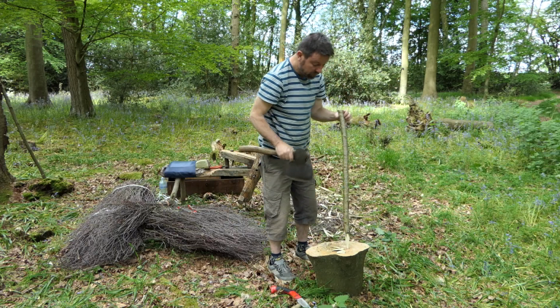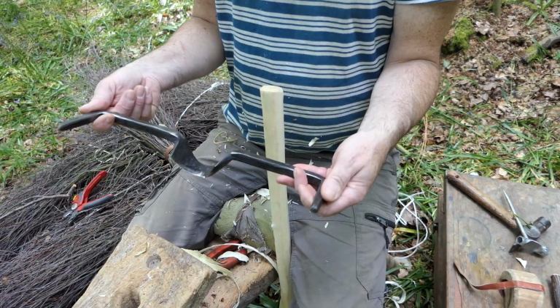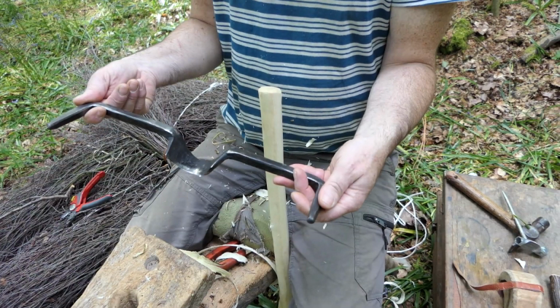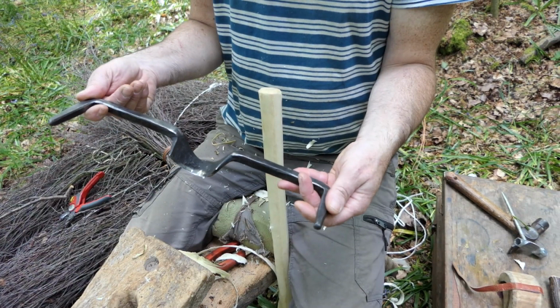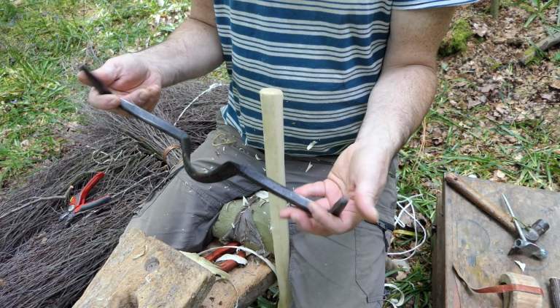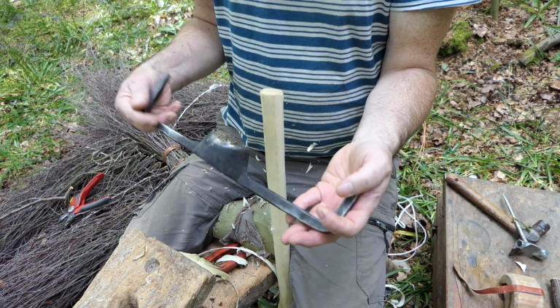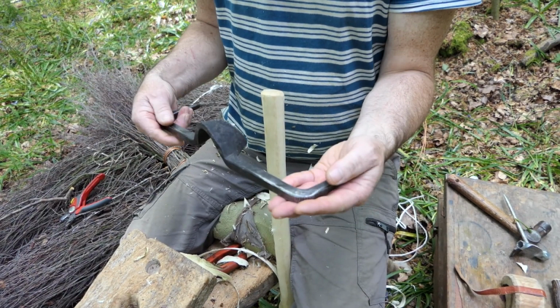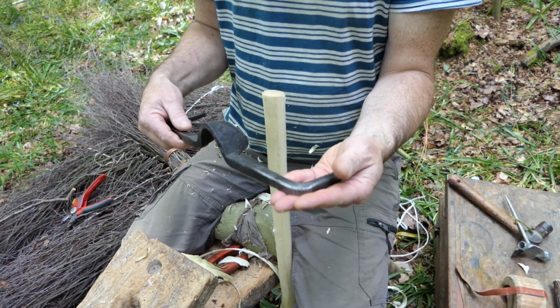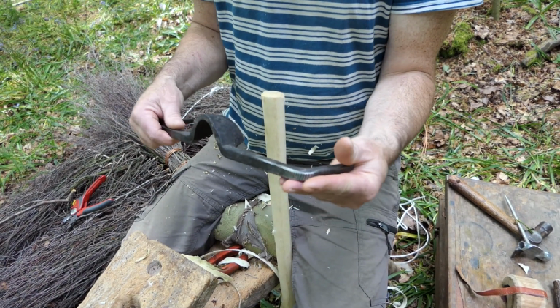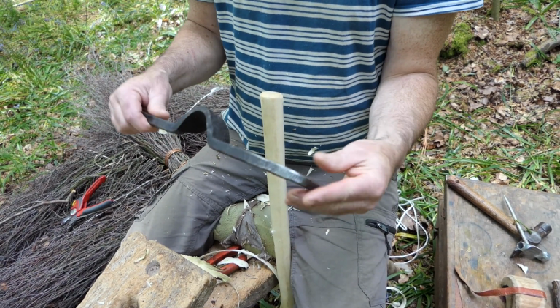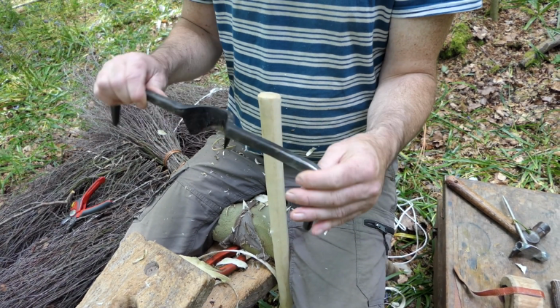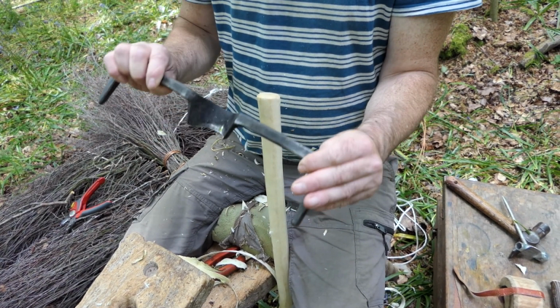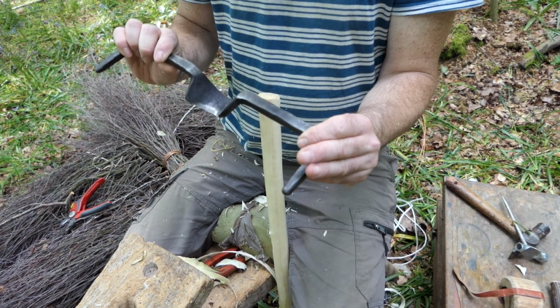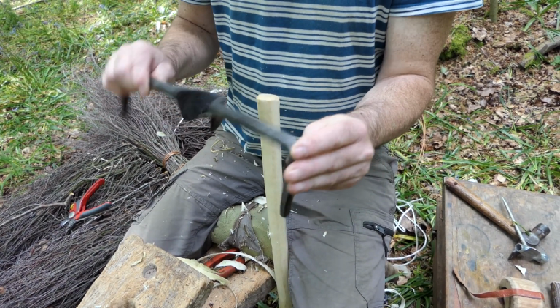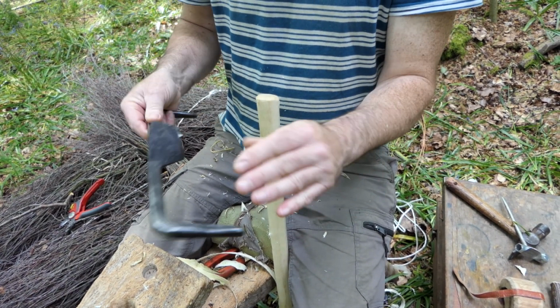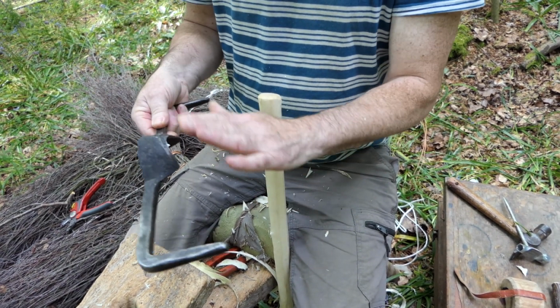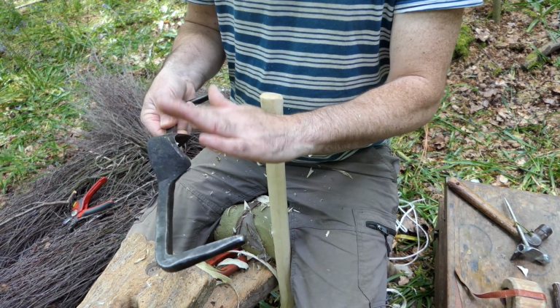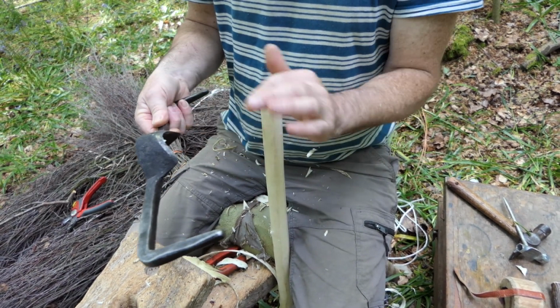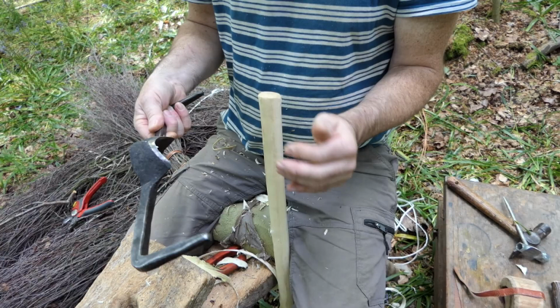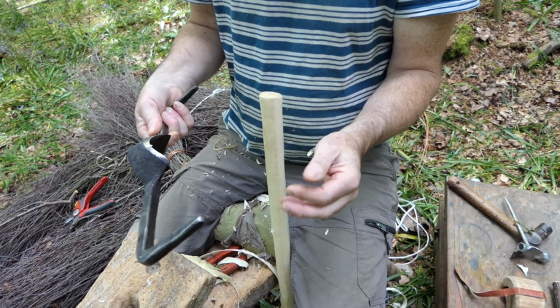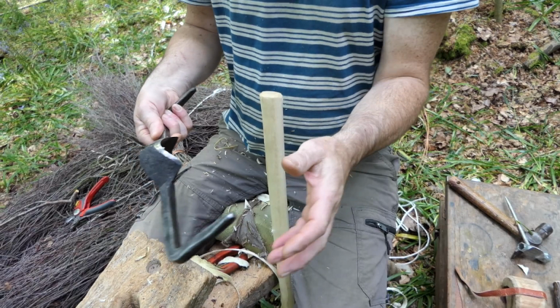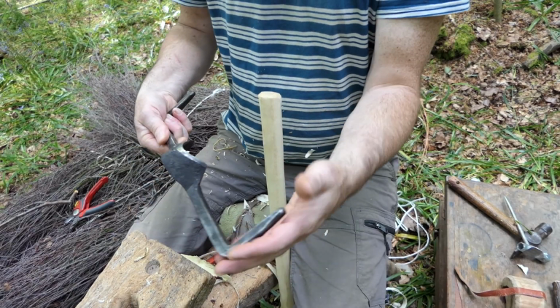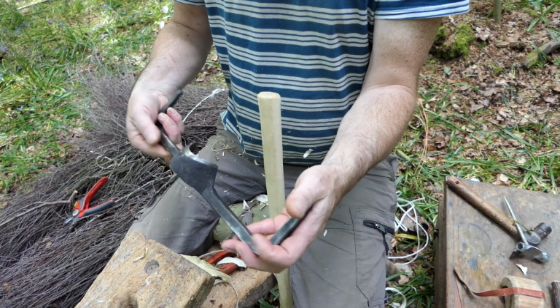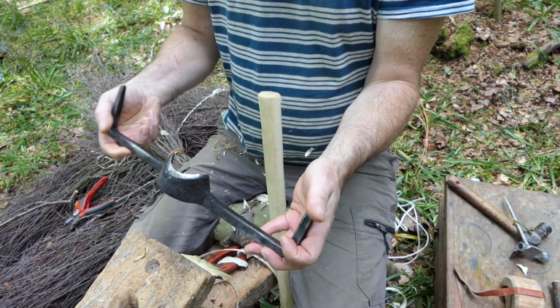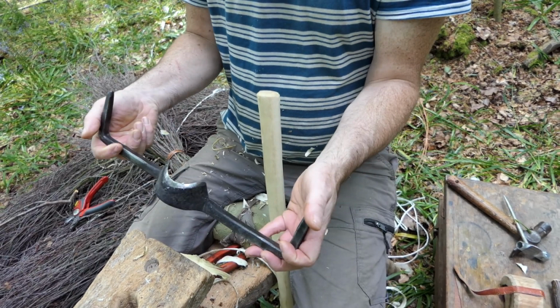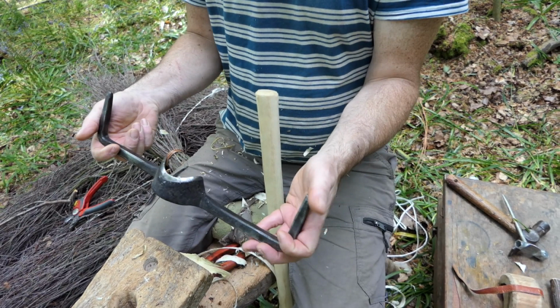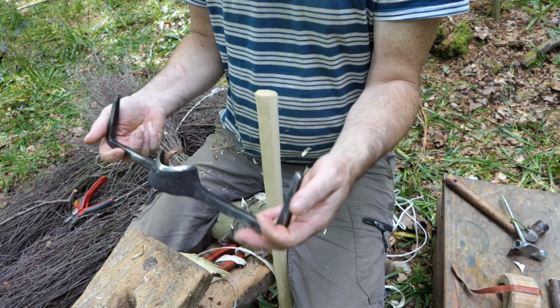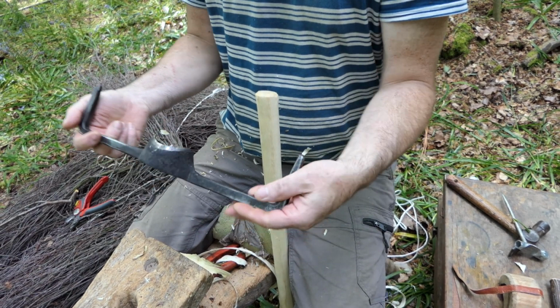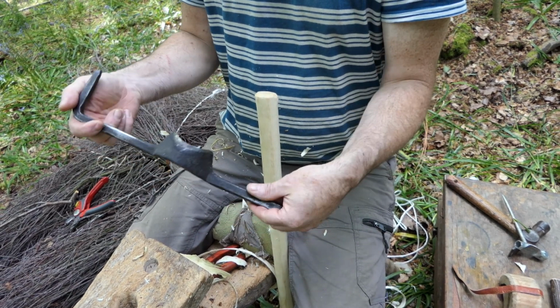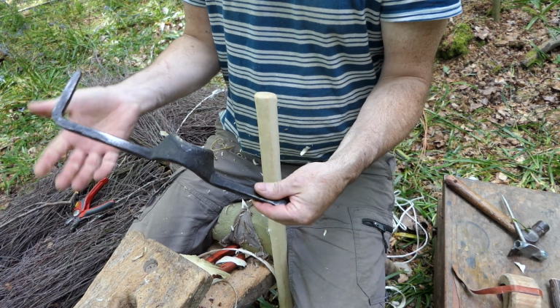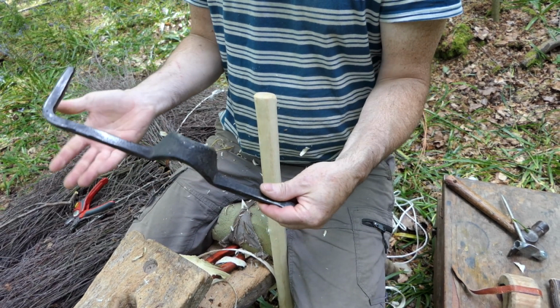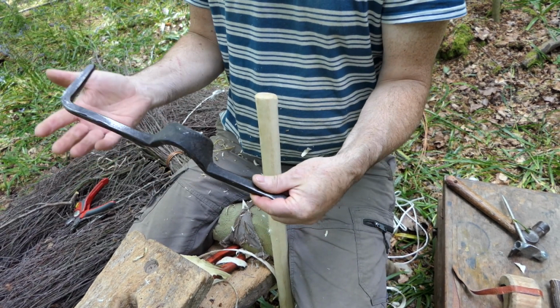This tool is a rounded draw knife. It's sharpened on the outside and it's used for taking the bark off a round pole.